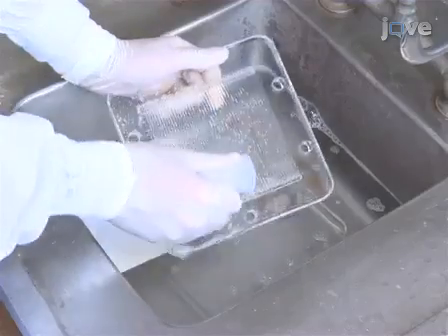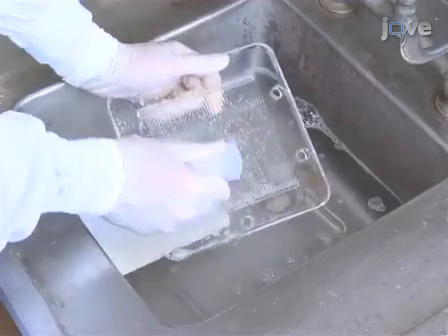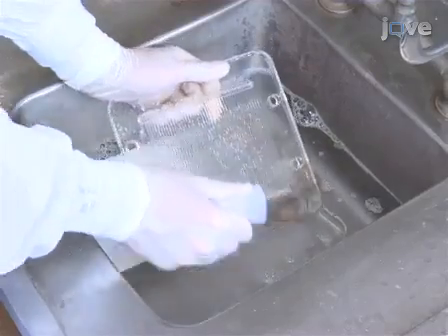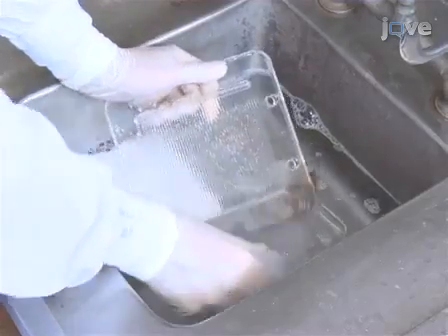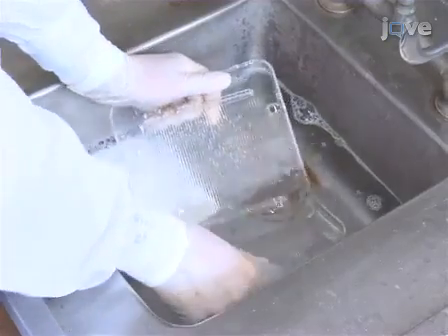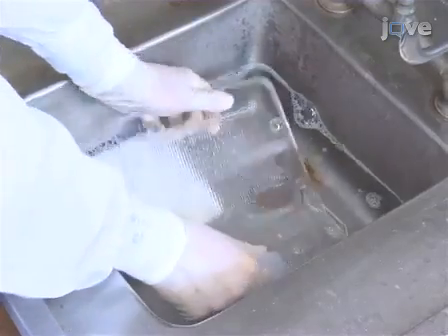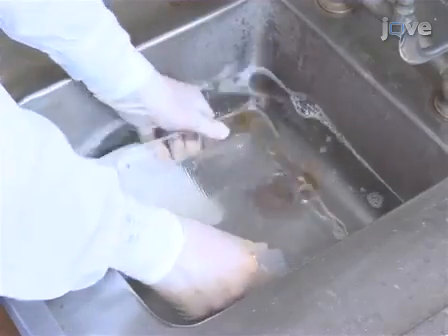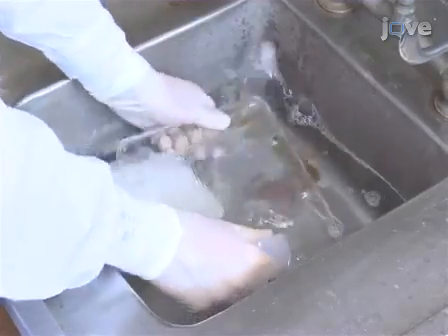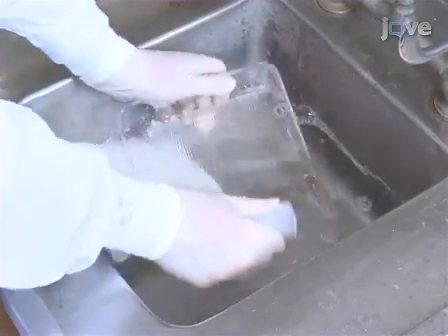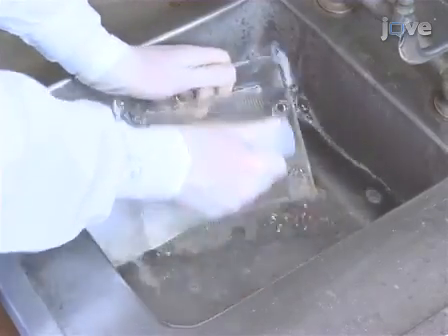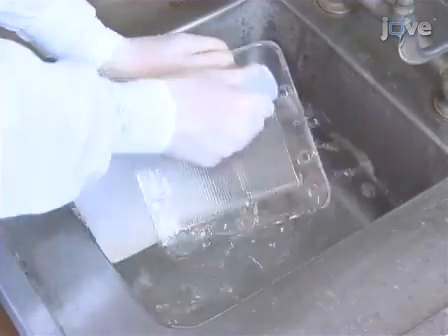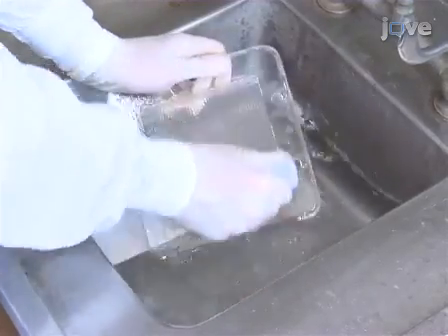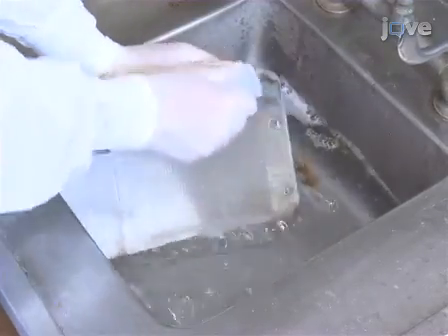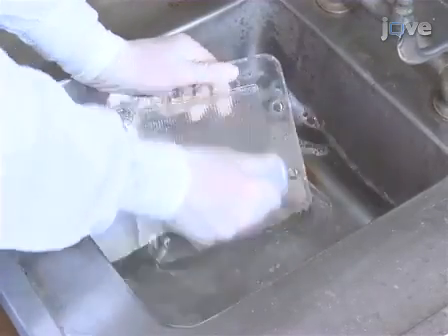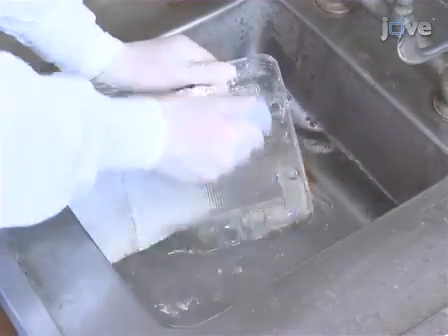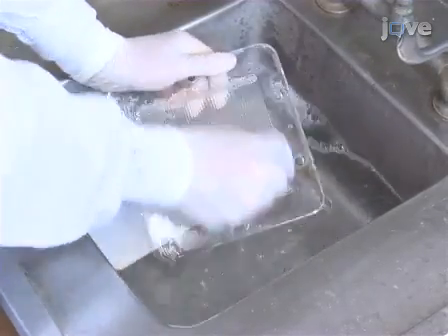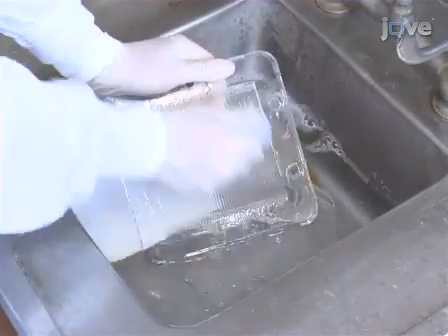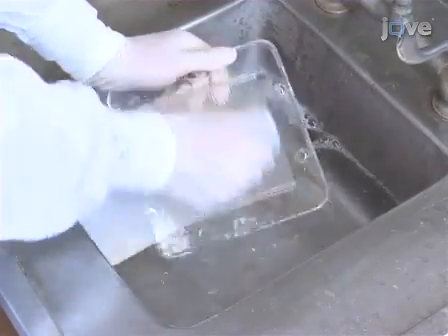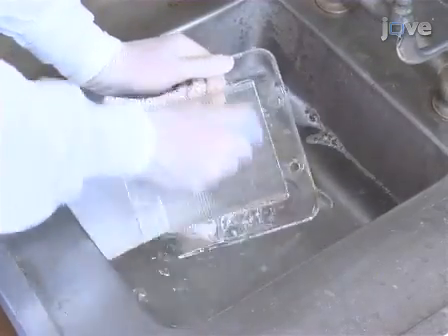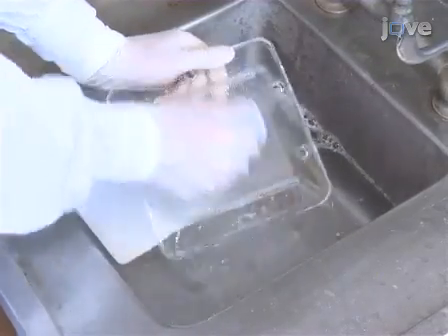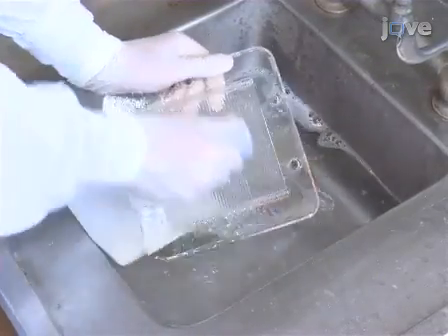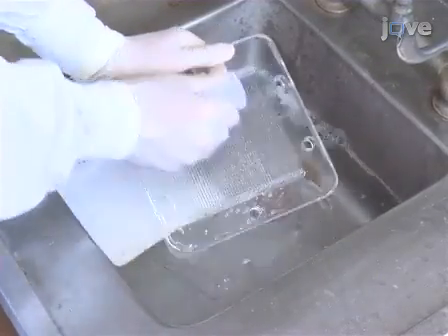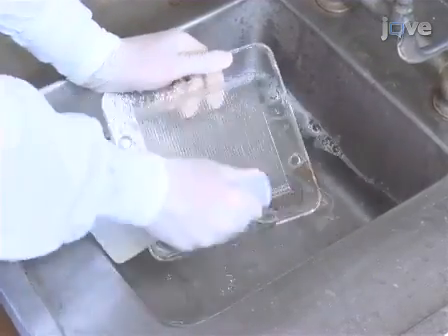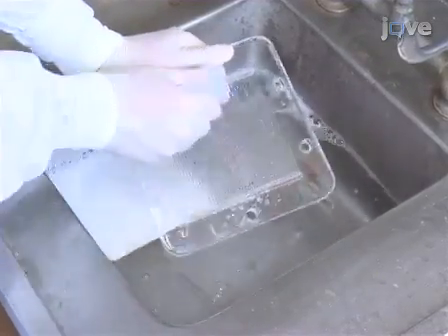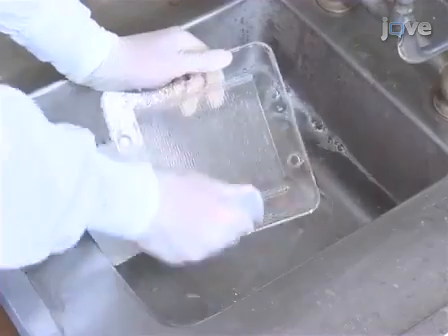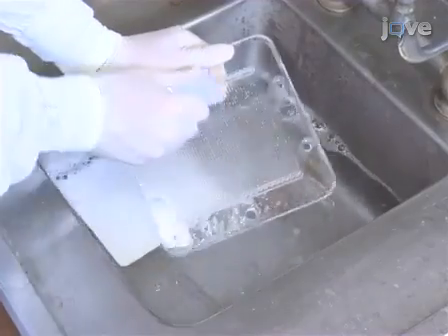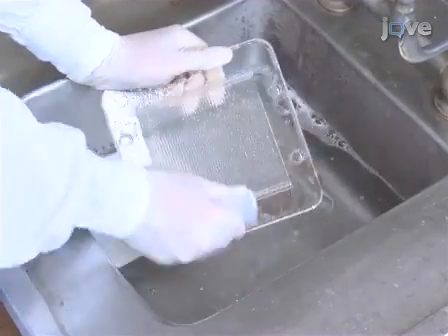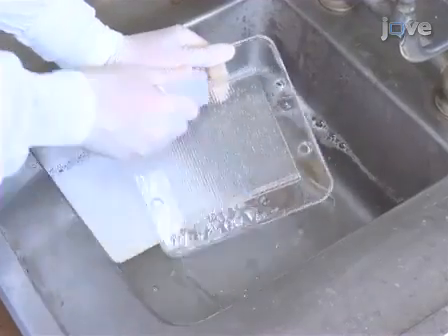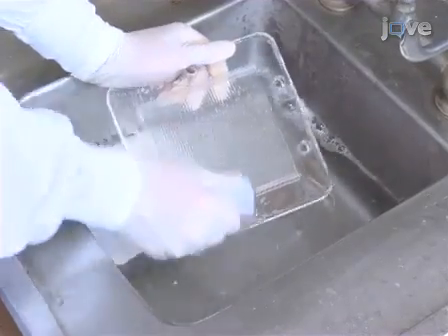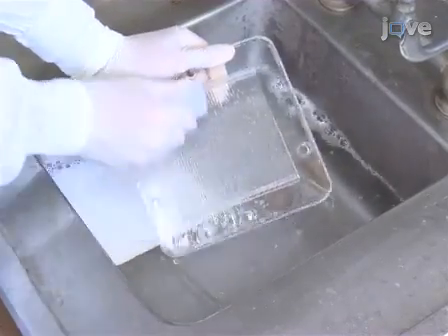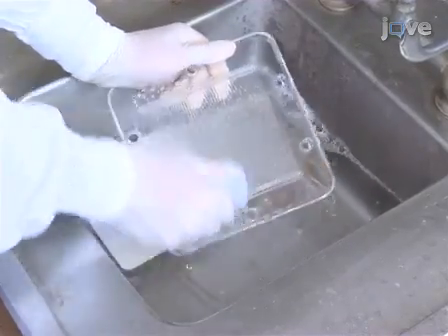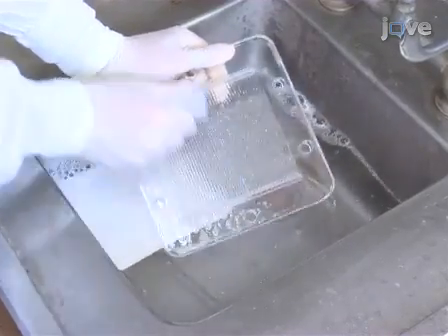Finally, wash the mini blotter with pyroneg detergent and a brush, rinse and allow it to dry.